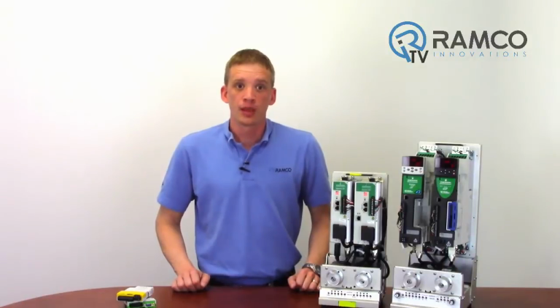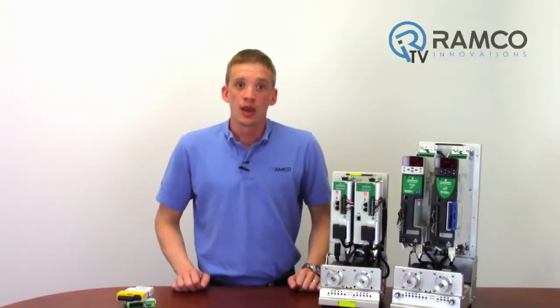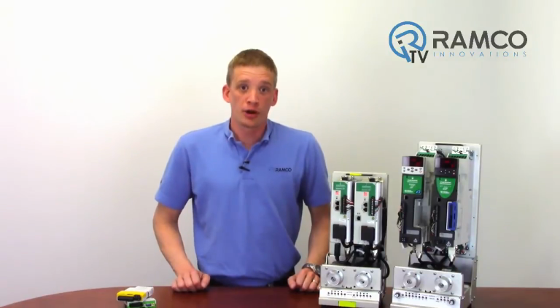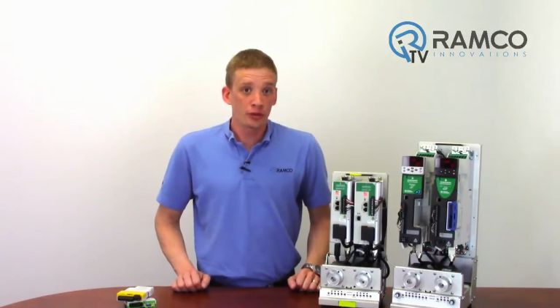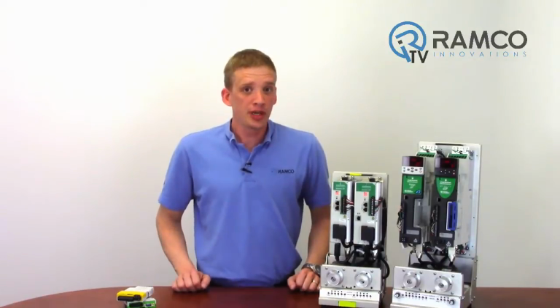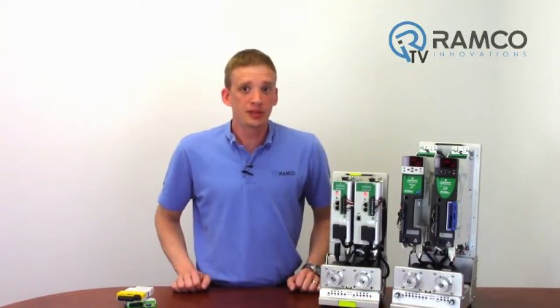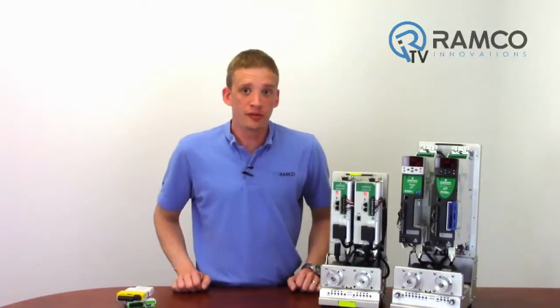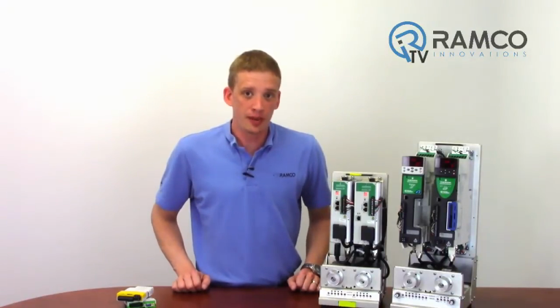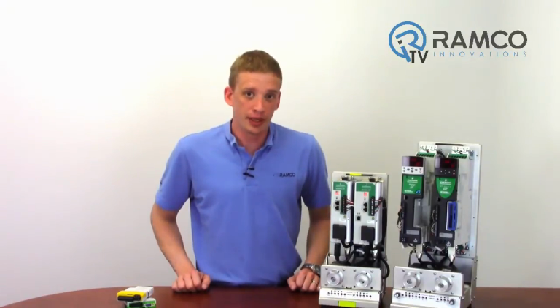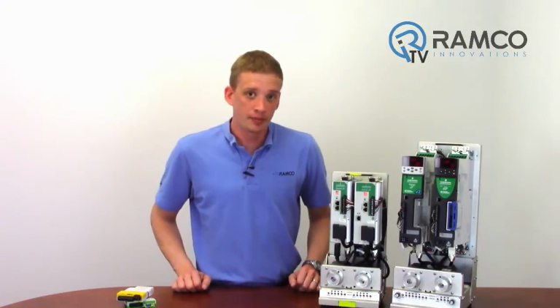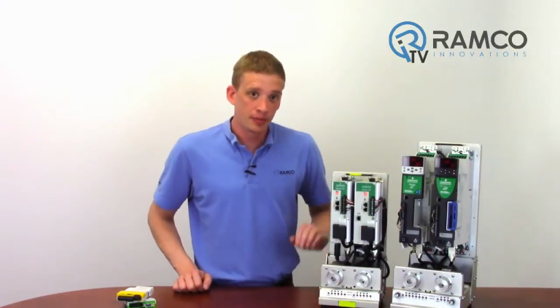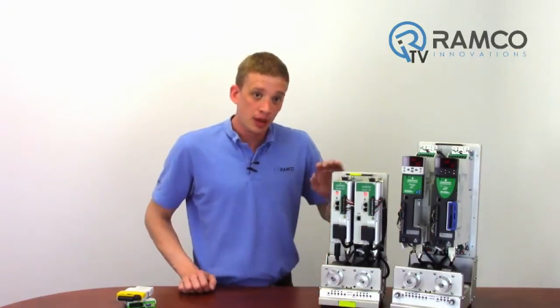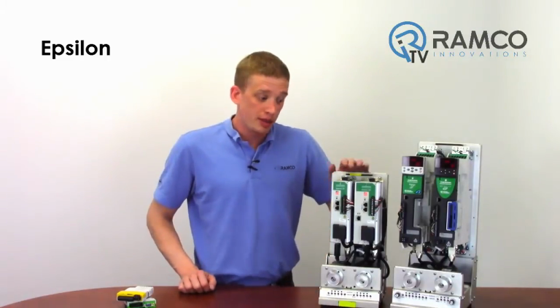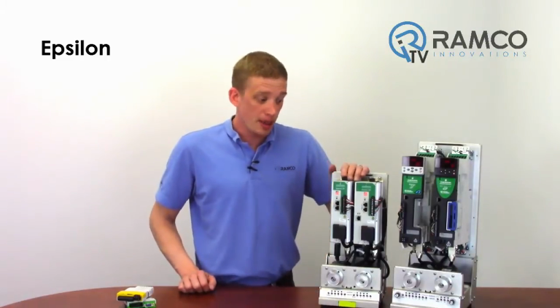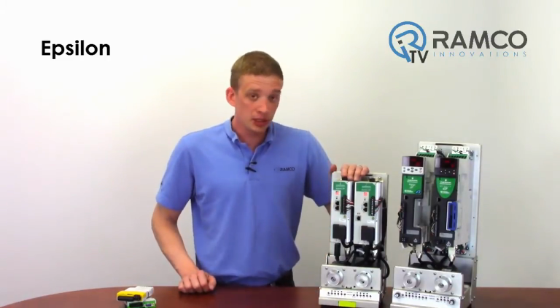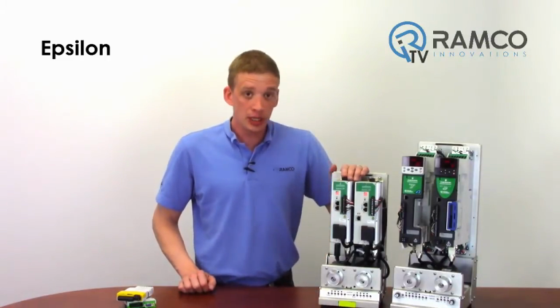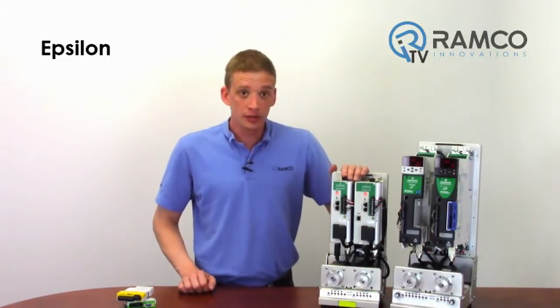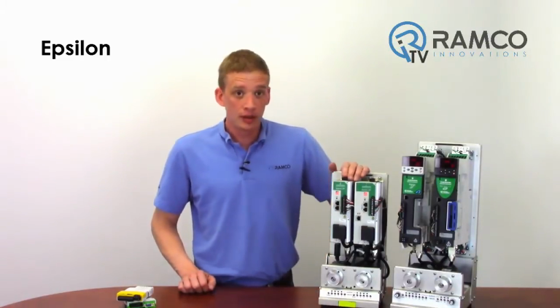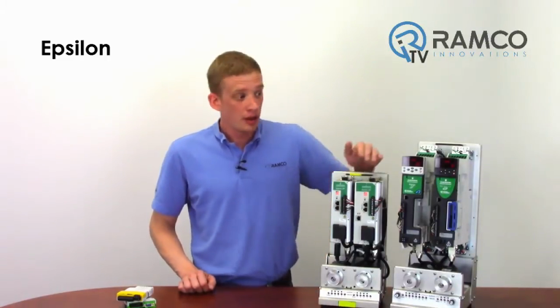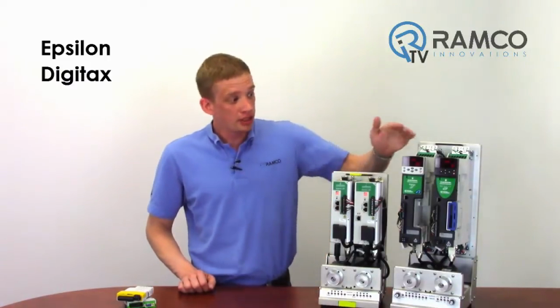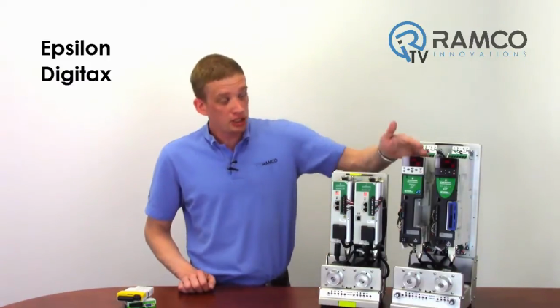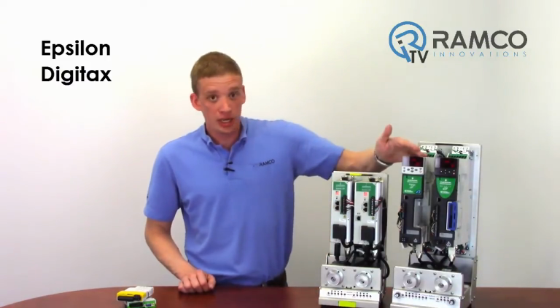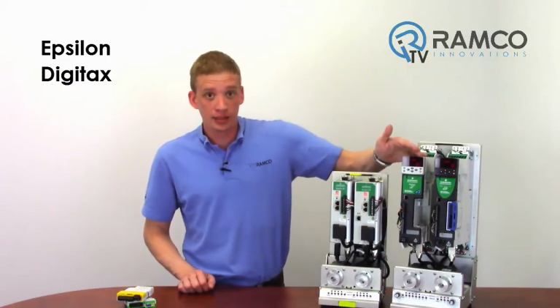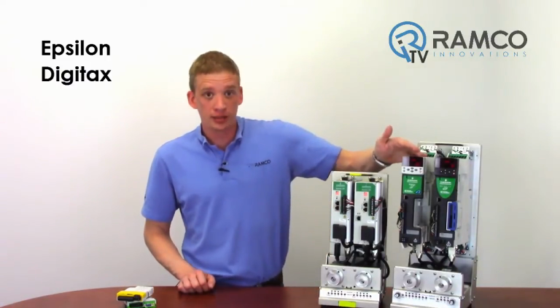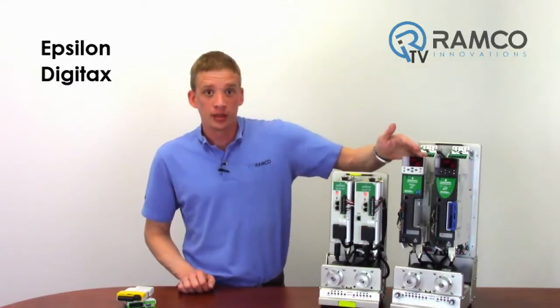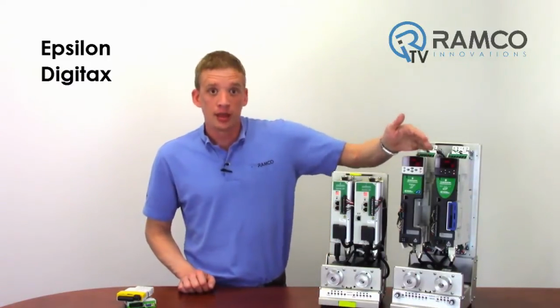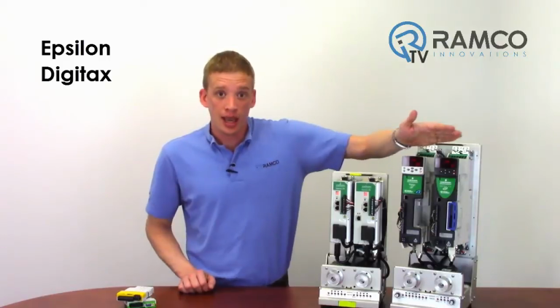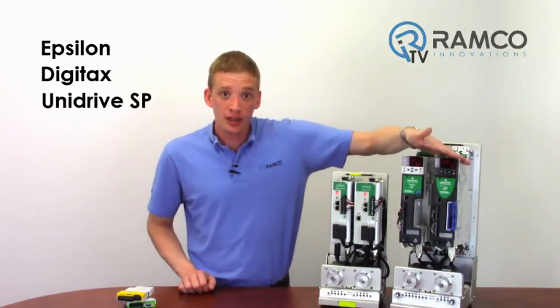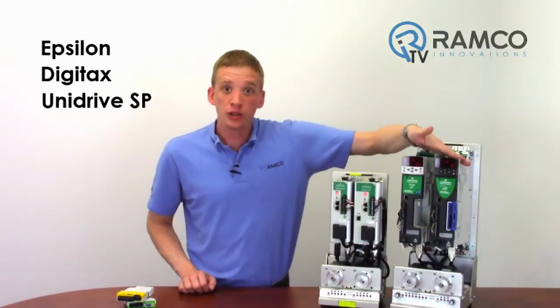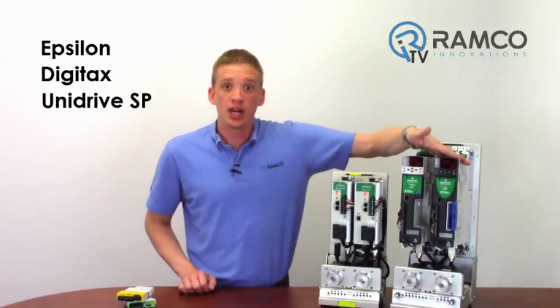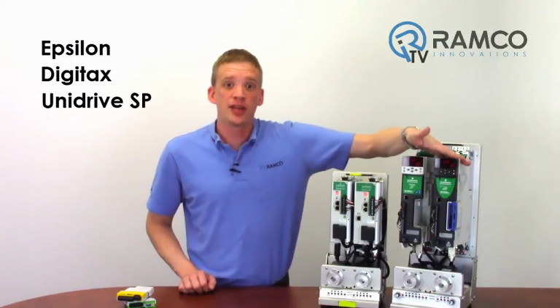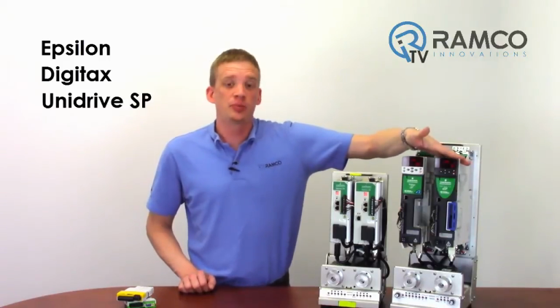There are three drives in the family: the Epsilon, the Digitex, and the Unidrive SP.